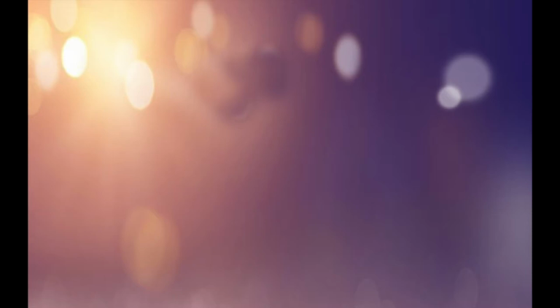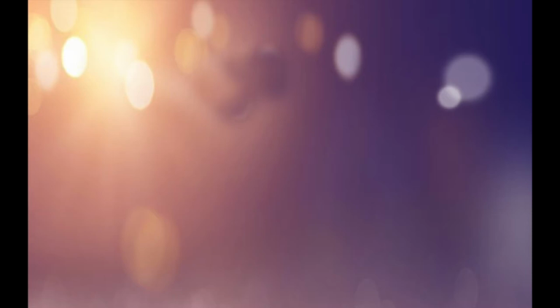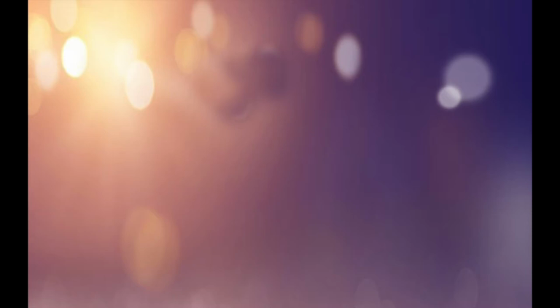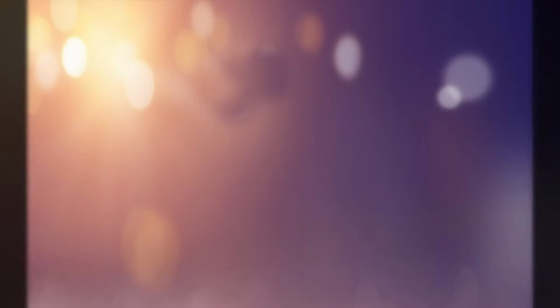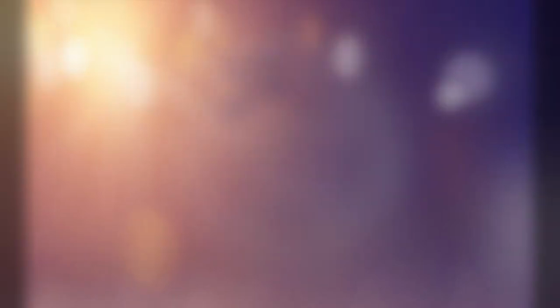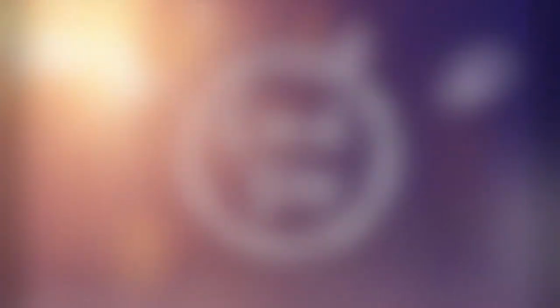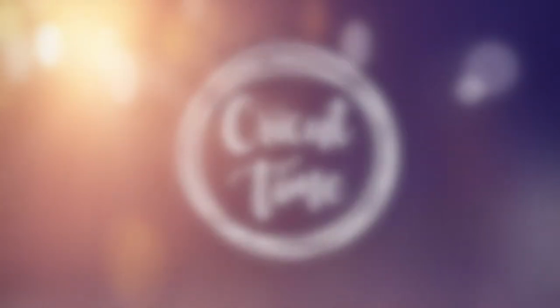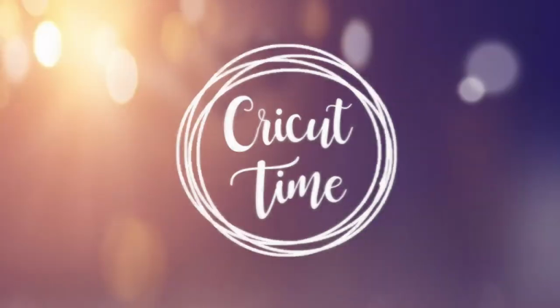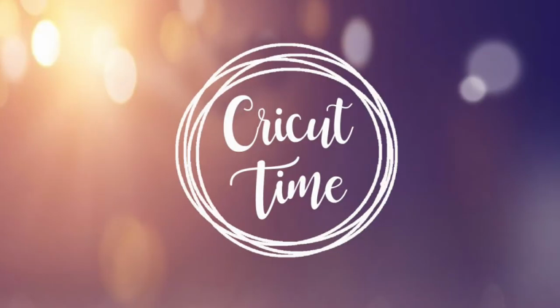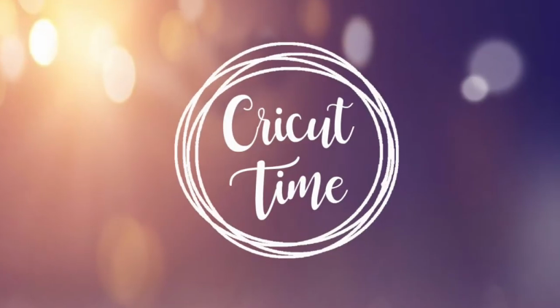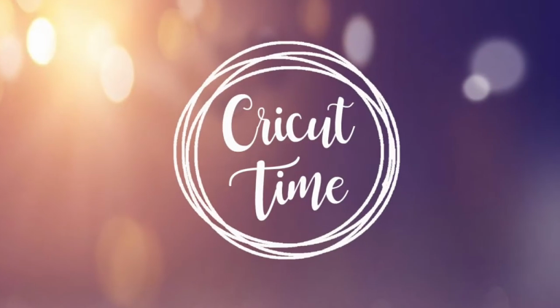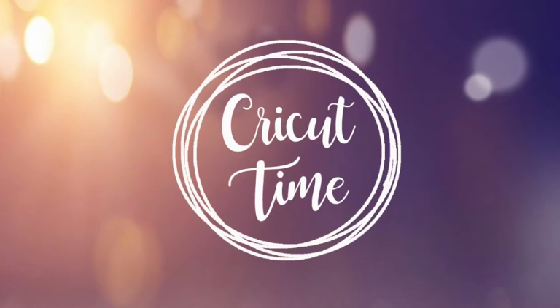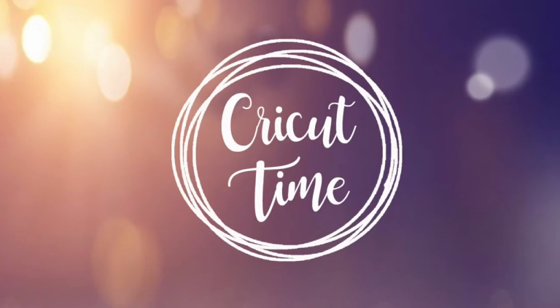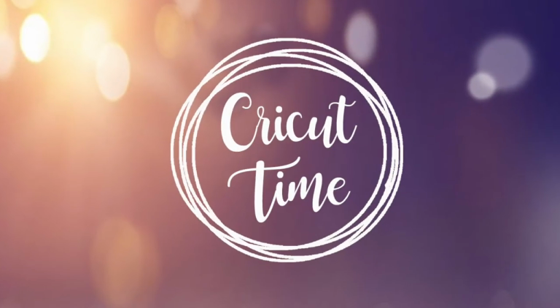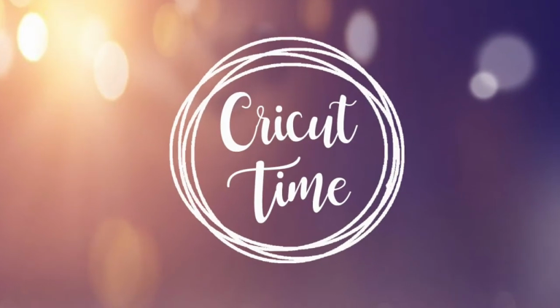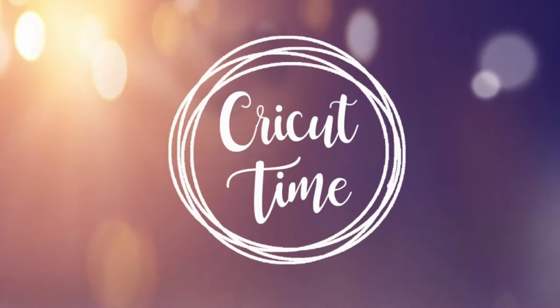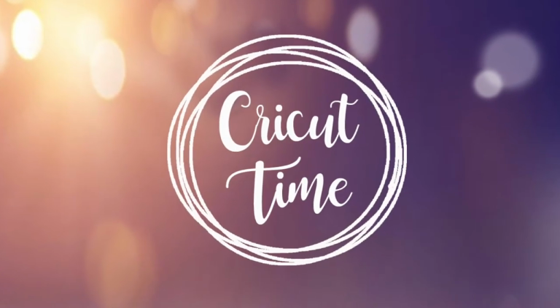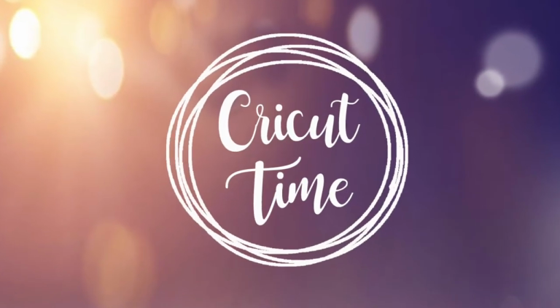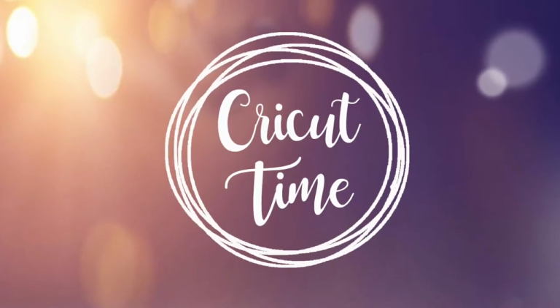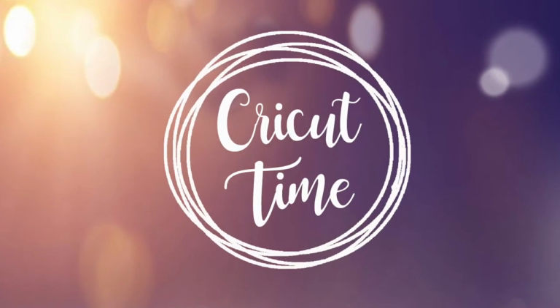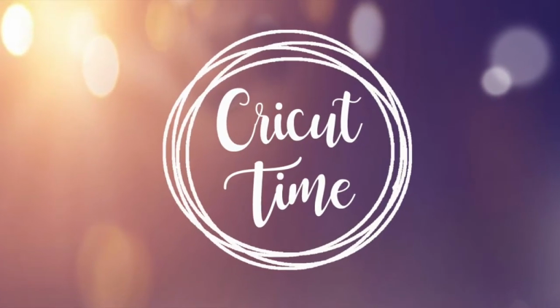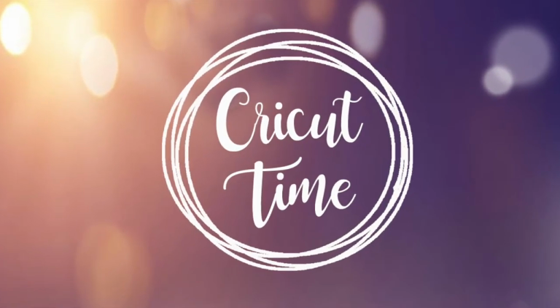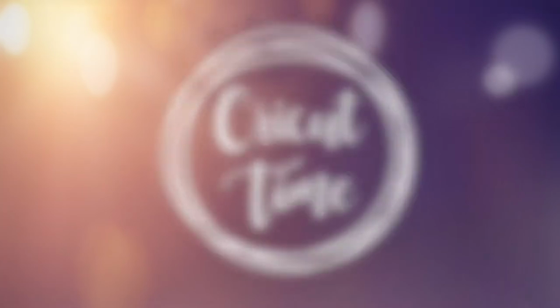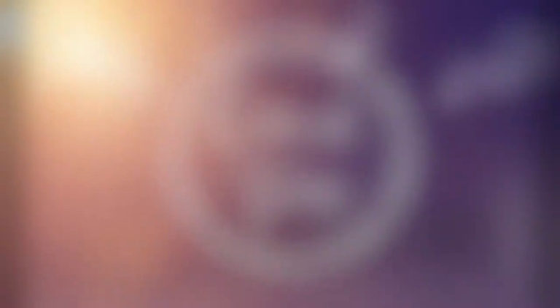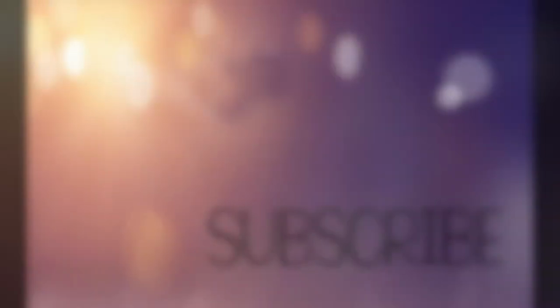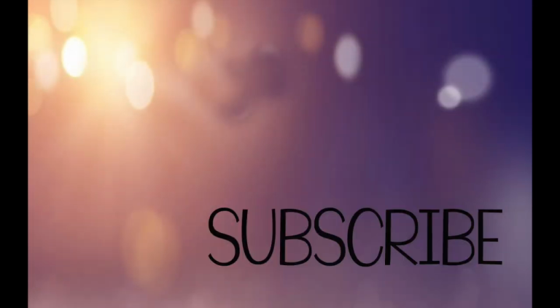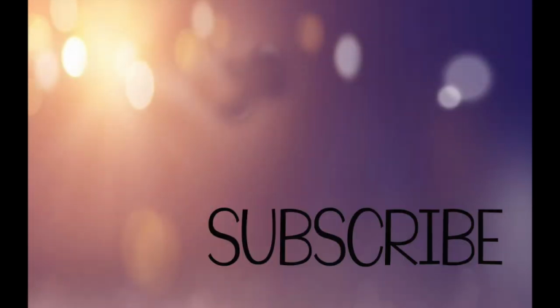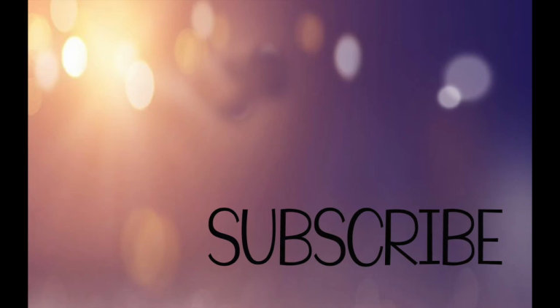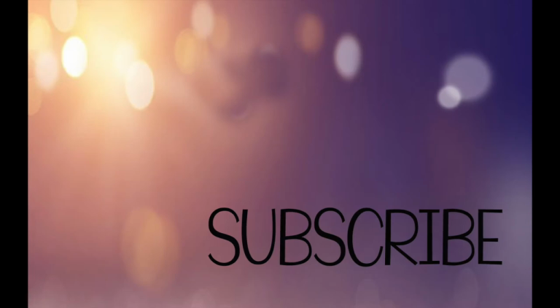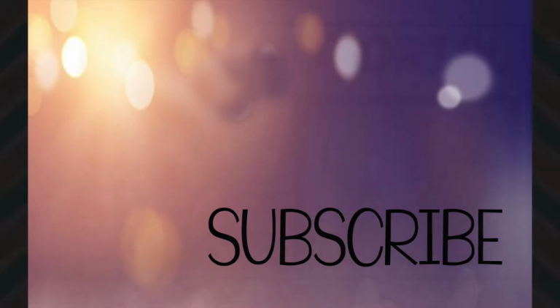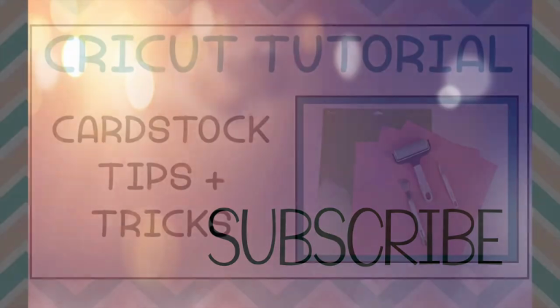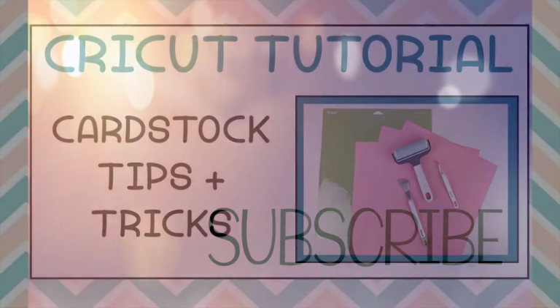Hey everyone! Welcome to Cricut Time! If you like this video, subscribe for more project ideas and tutorials on all things Cricut.